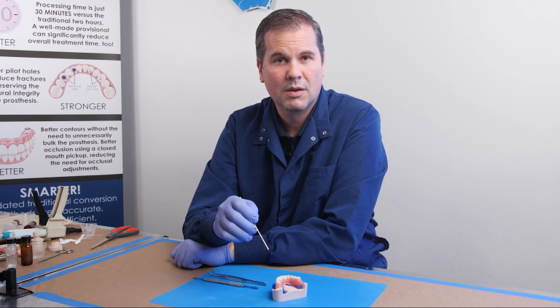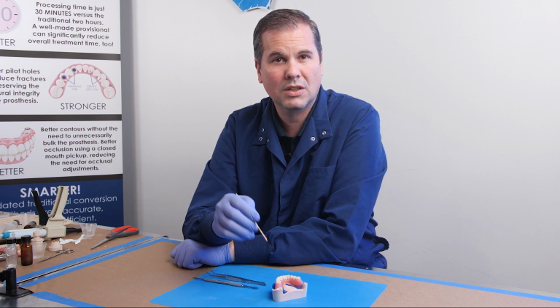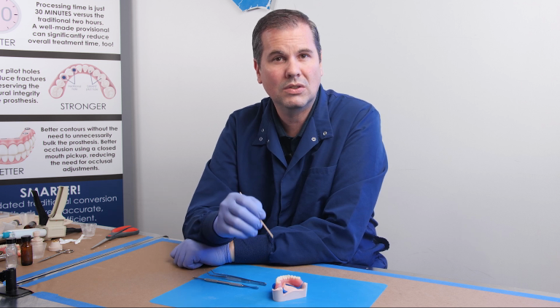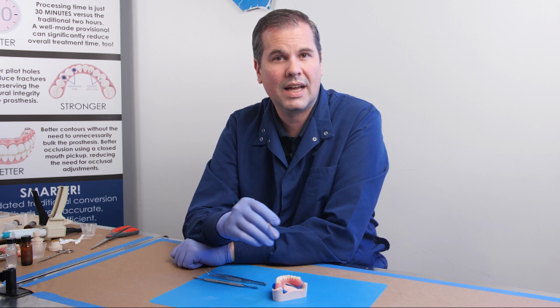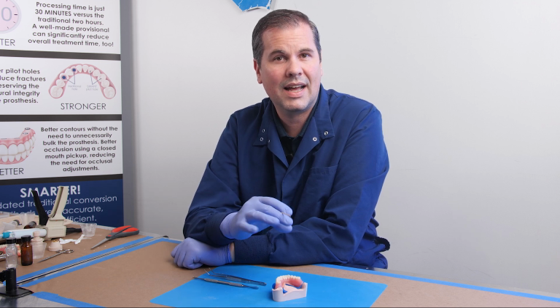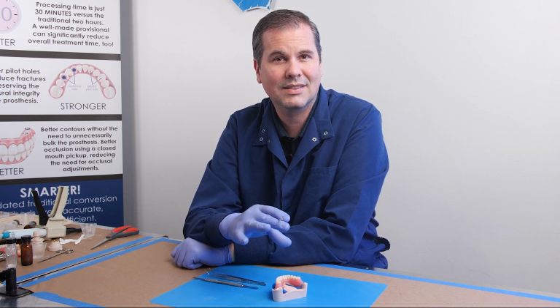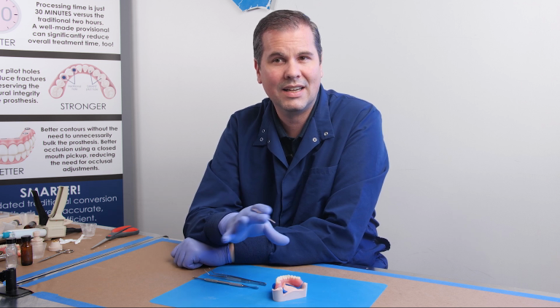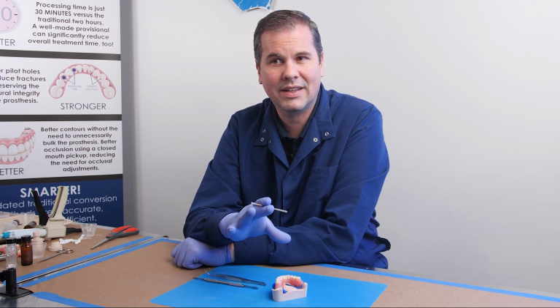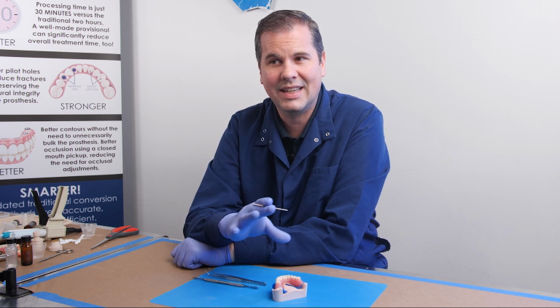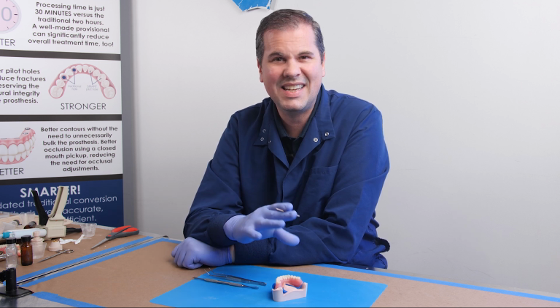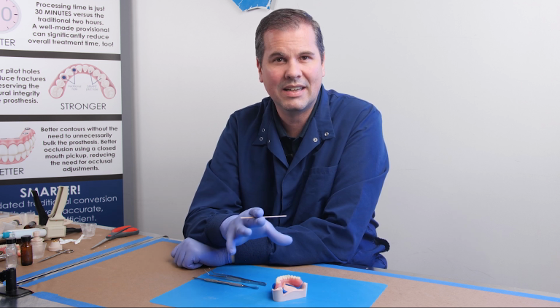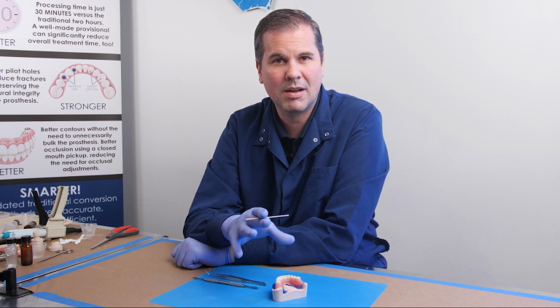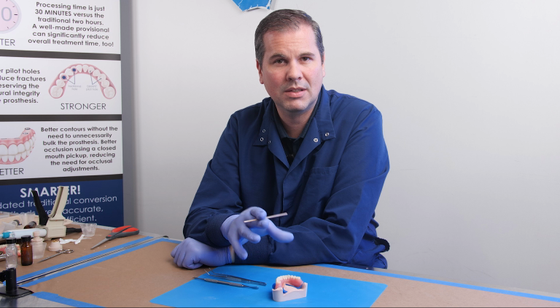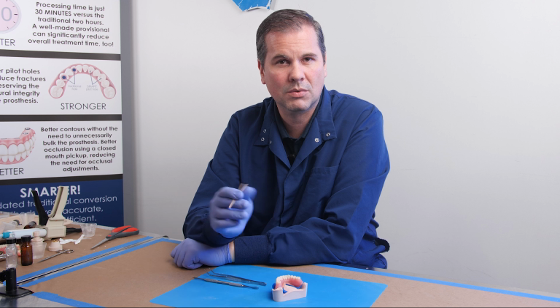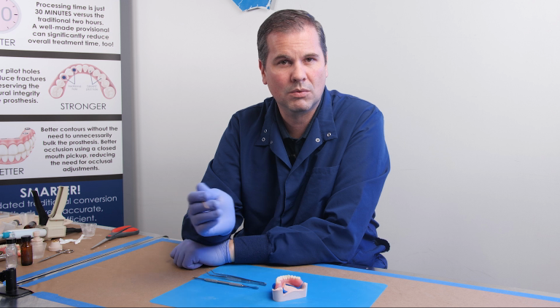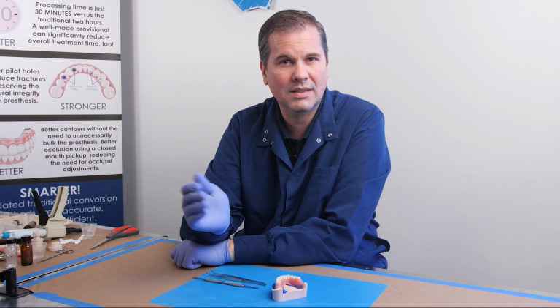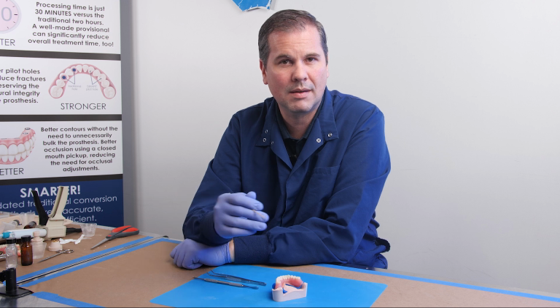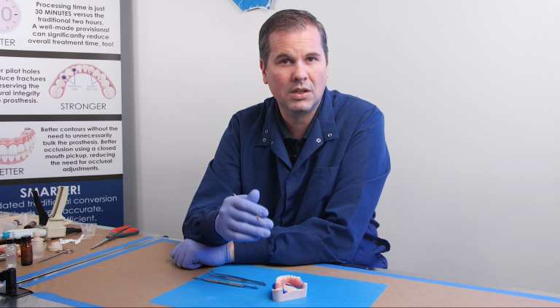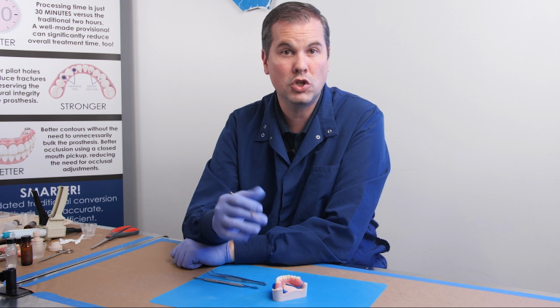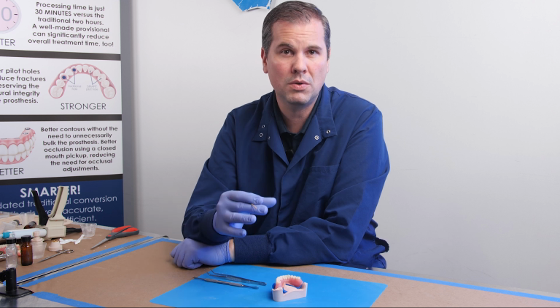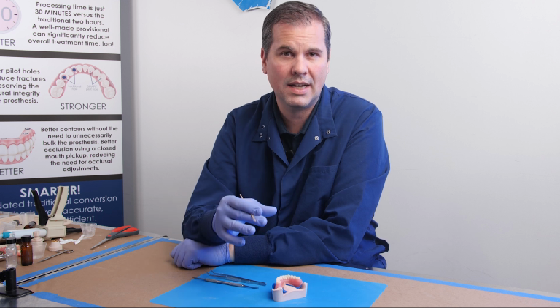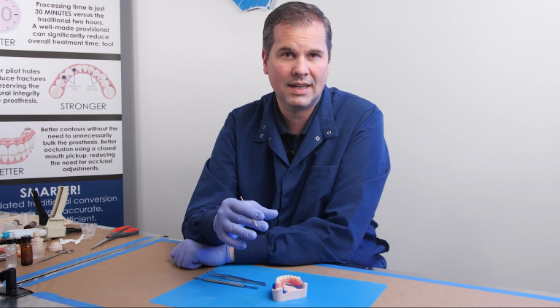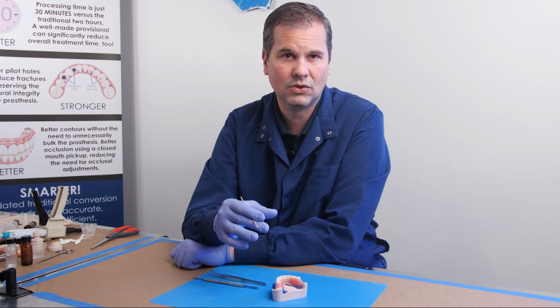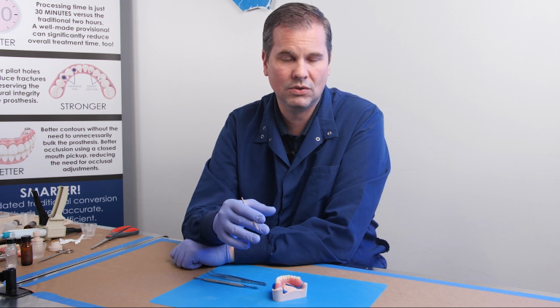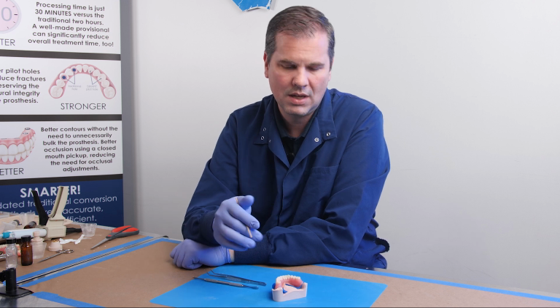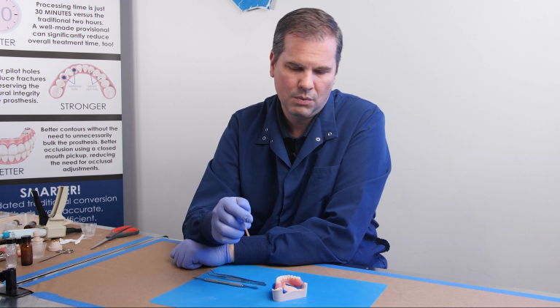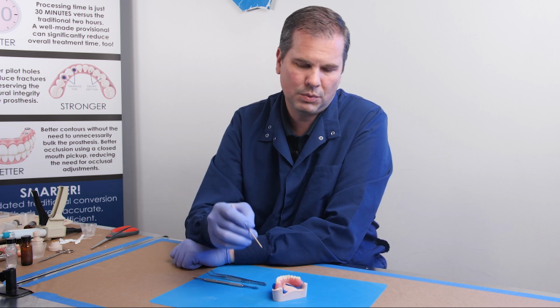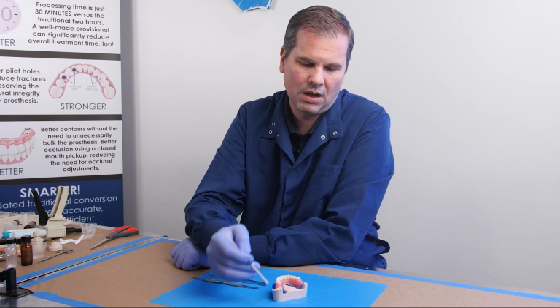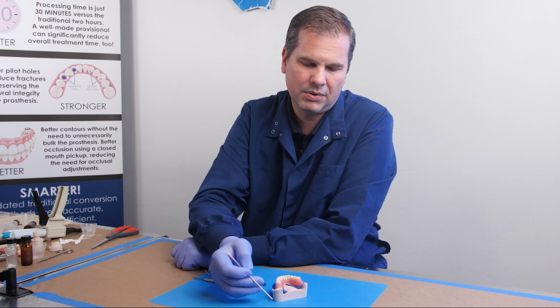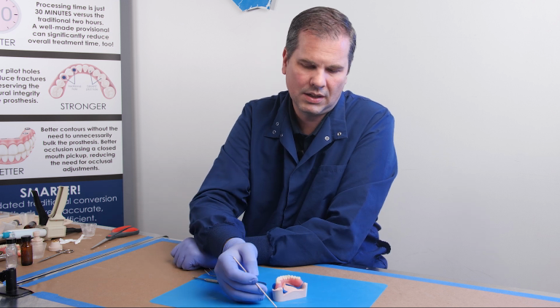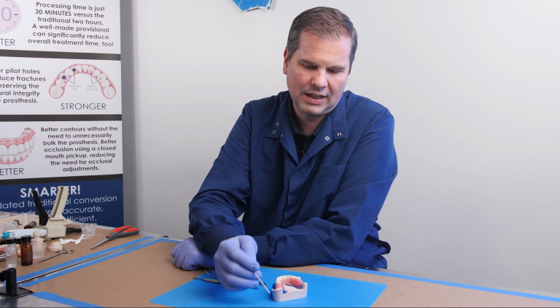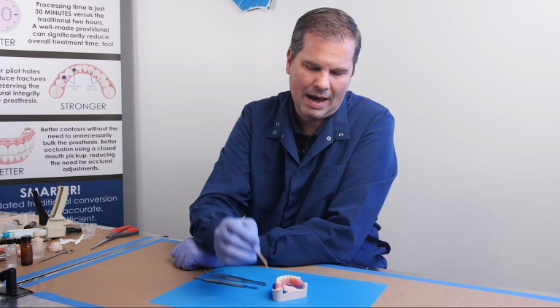We're going to use that as kind of like a healing abutment, so we're going to reassemble a new head to that screw, which we call a press-on cap.